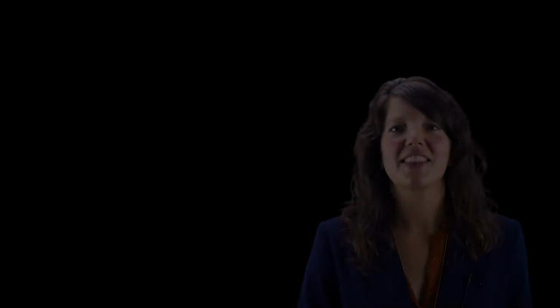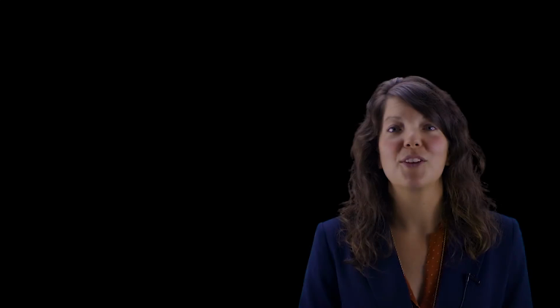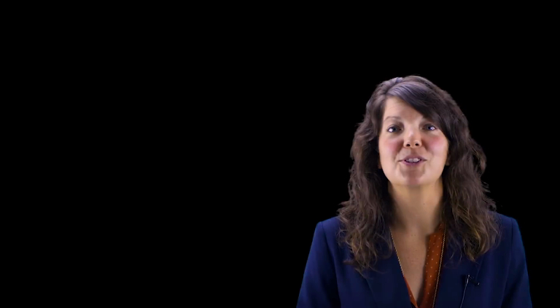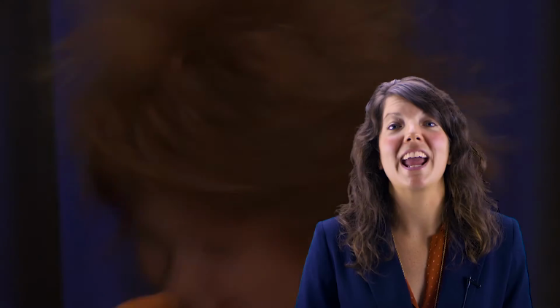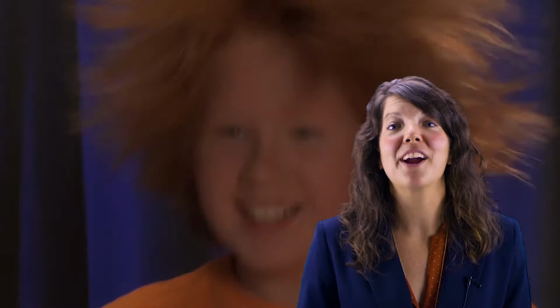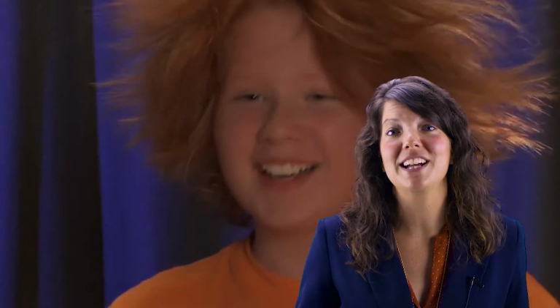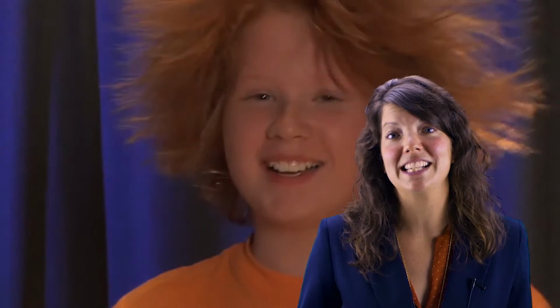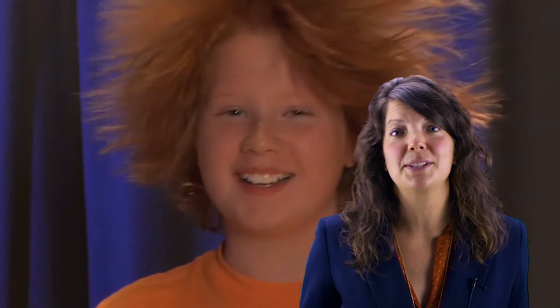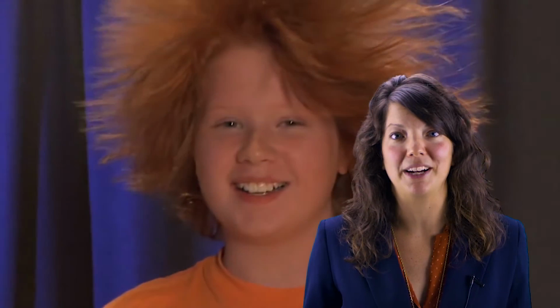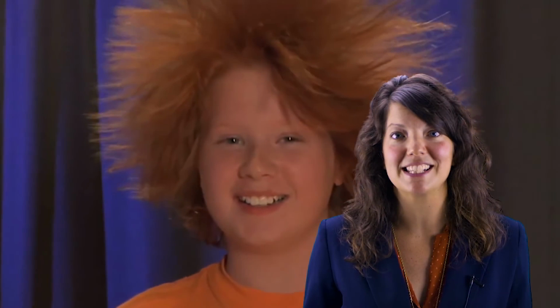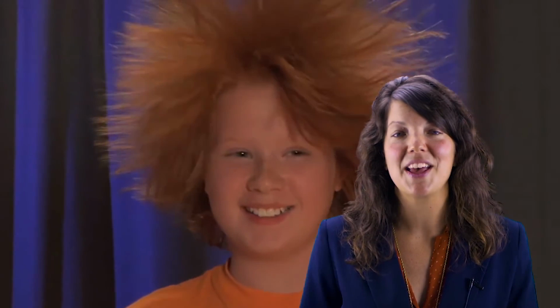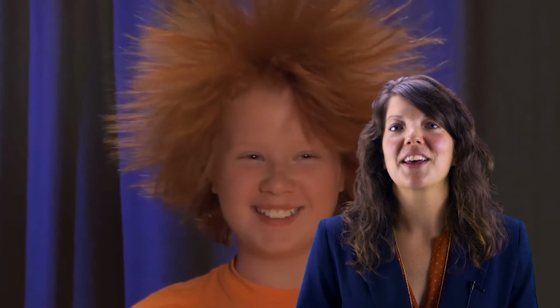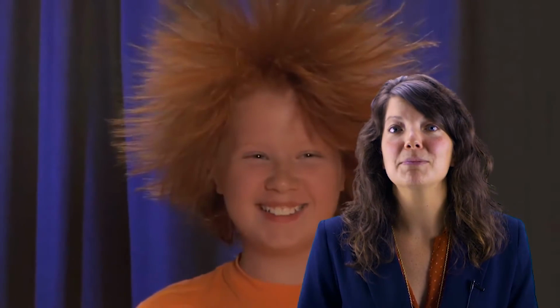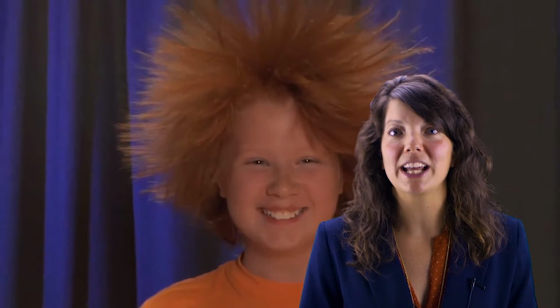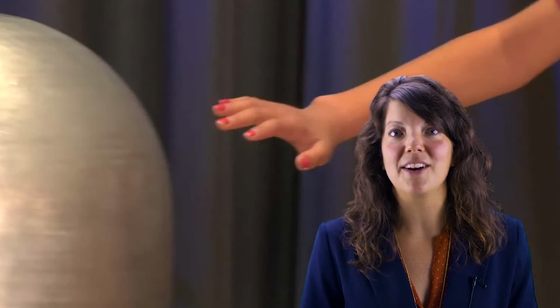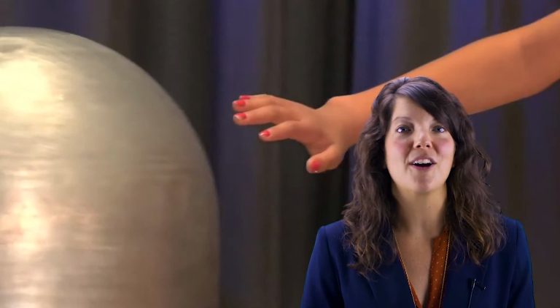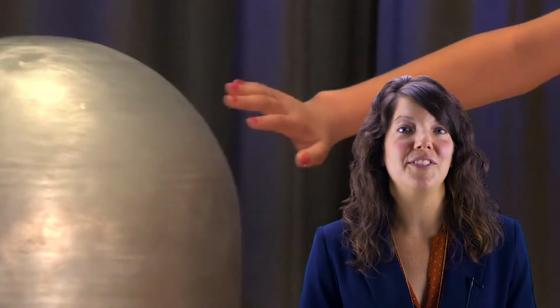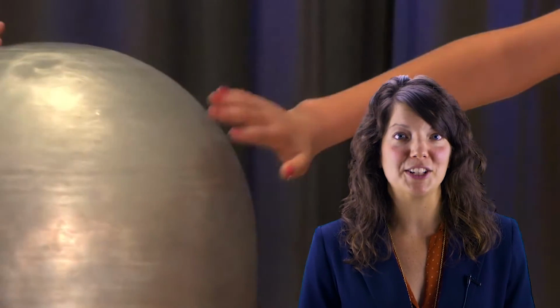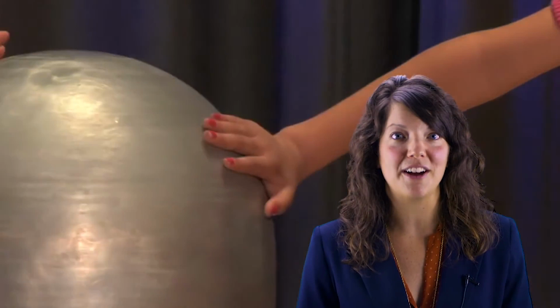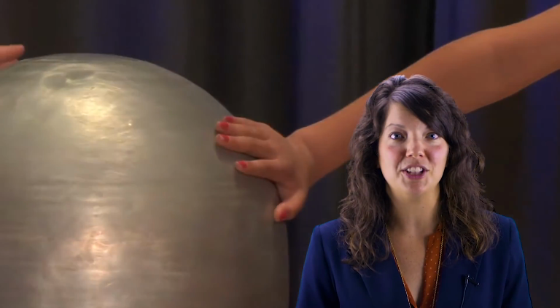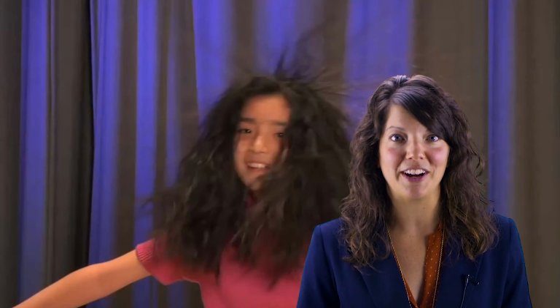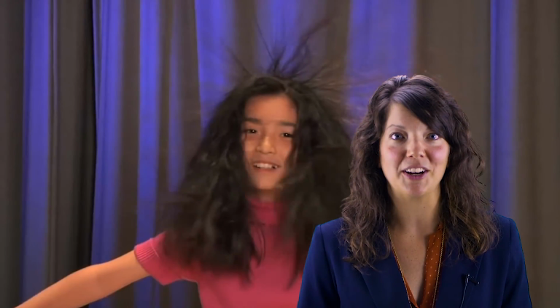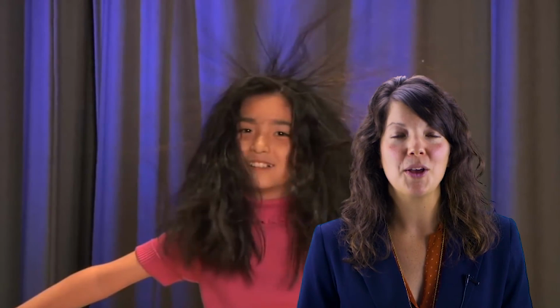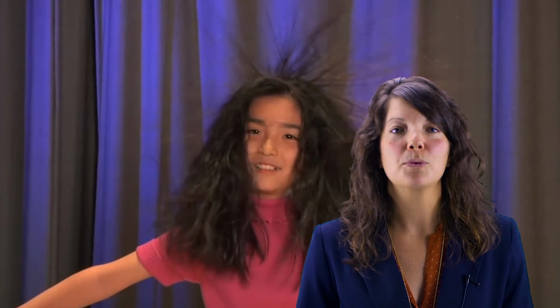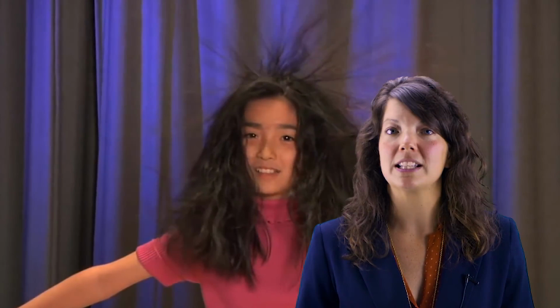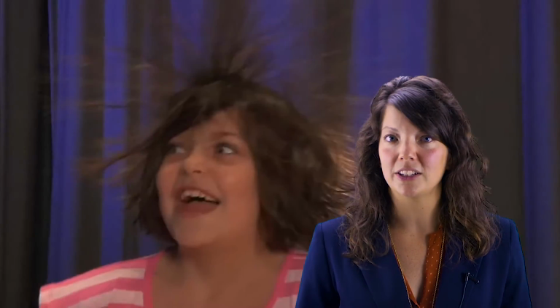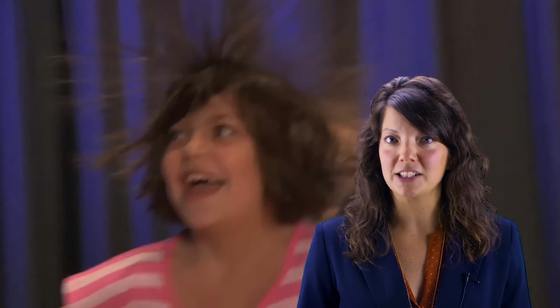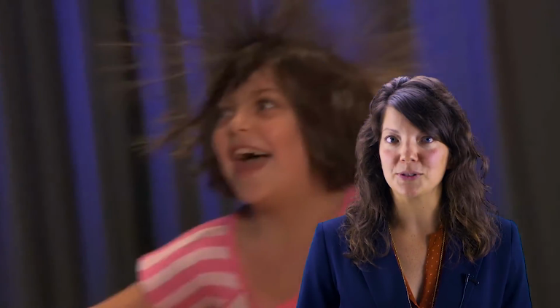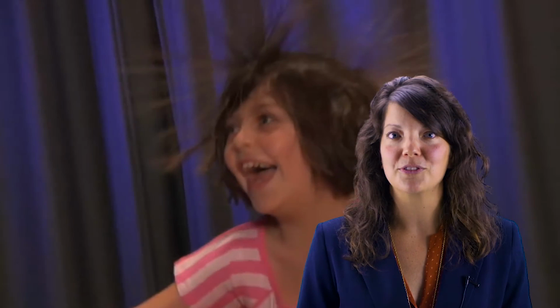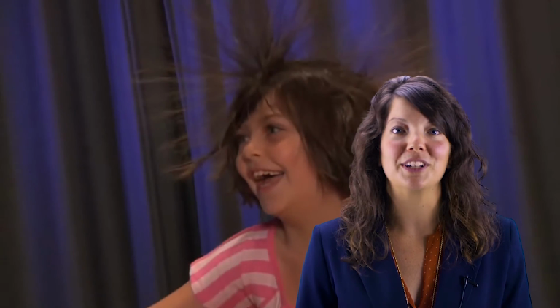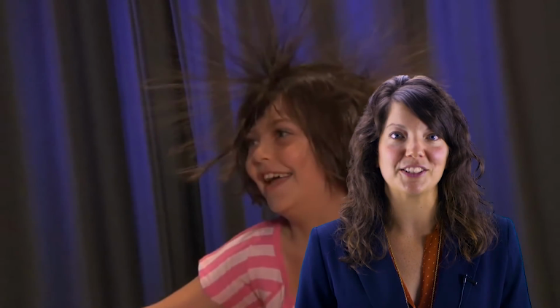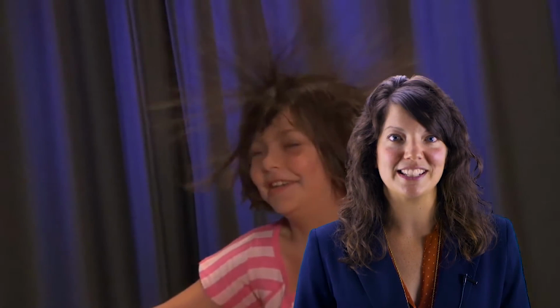For a hair-raising experience, come check out our Van de Graaff generator, which is a learning tool for electricity.